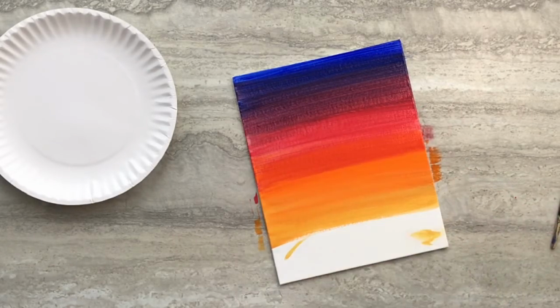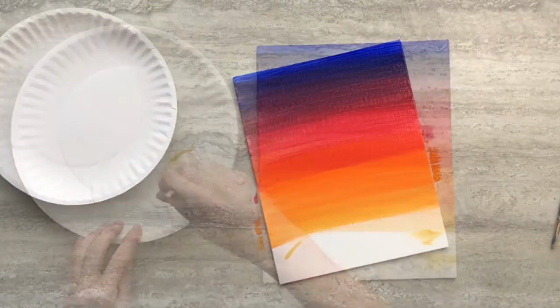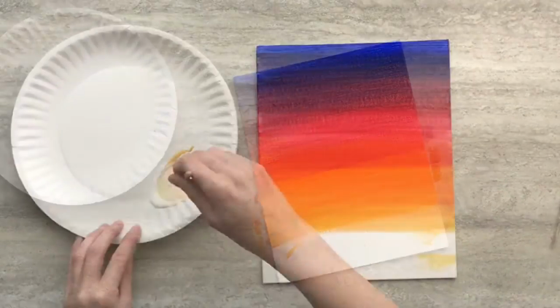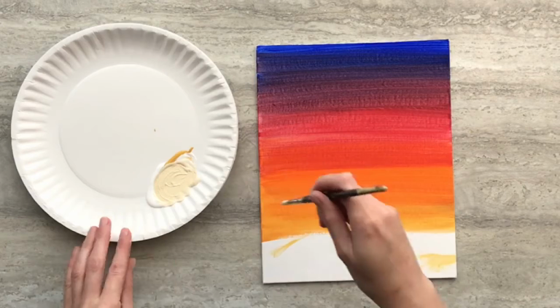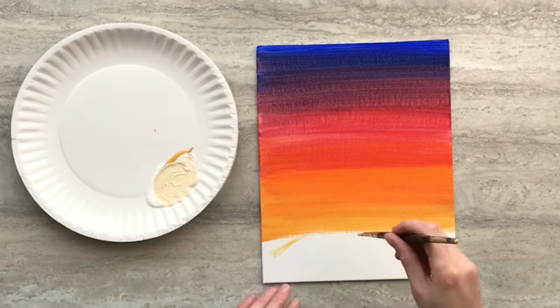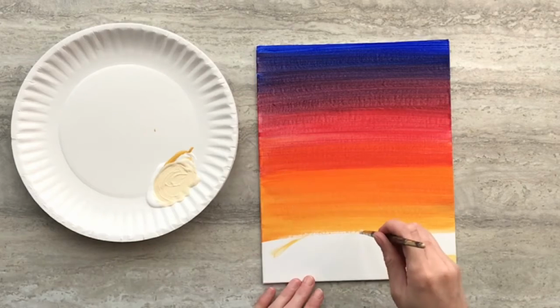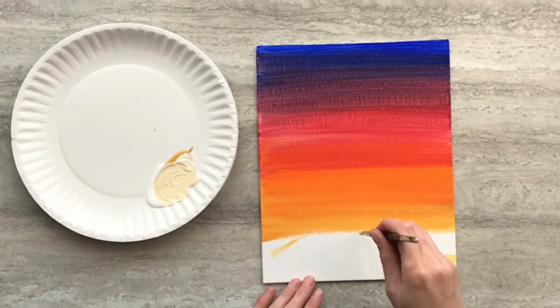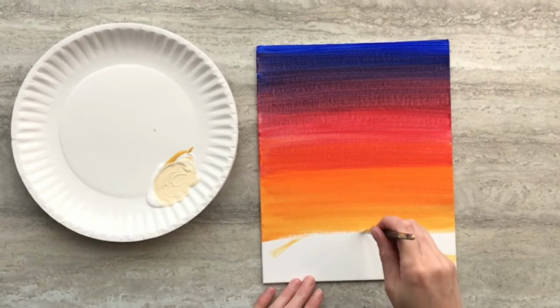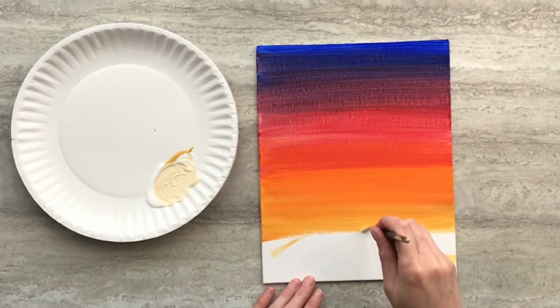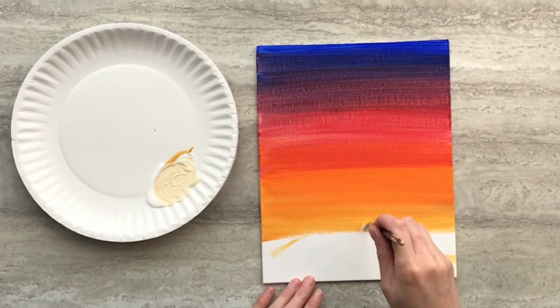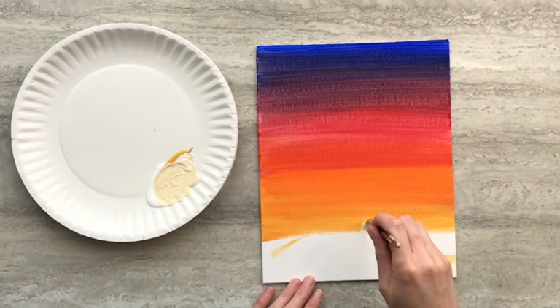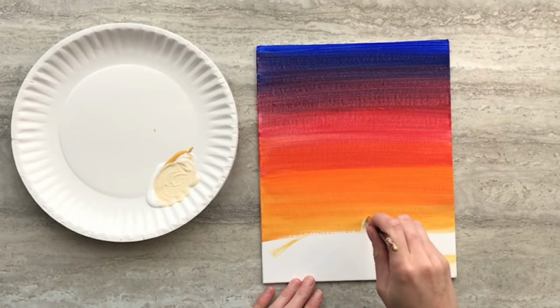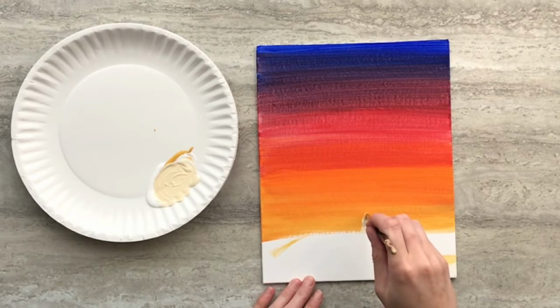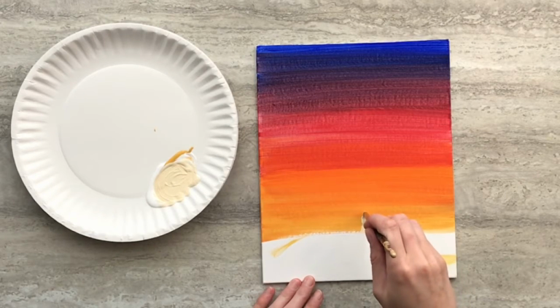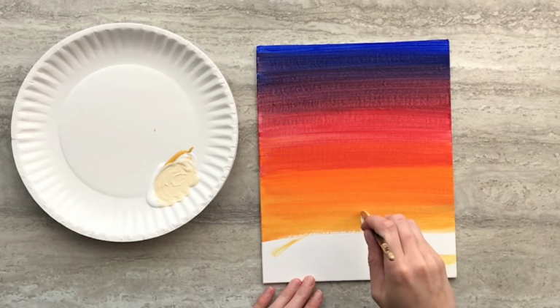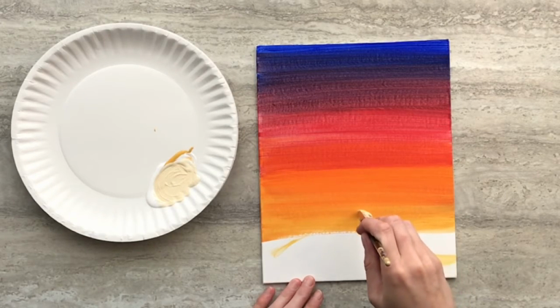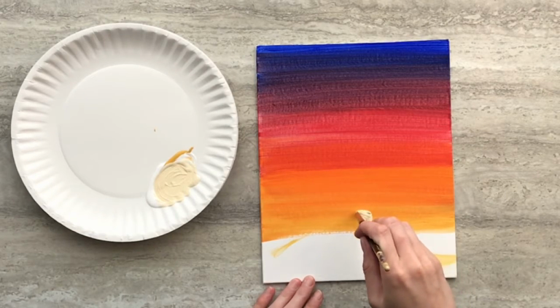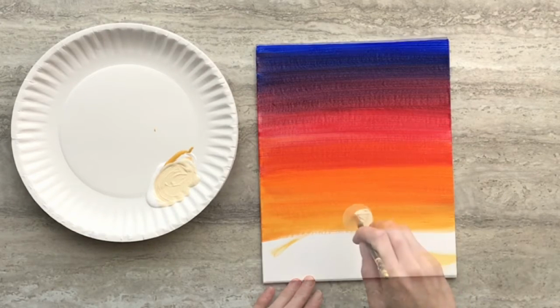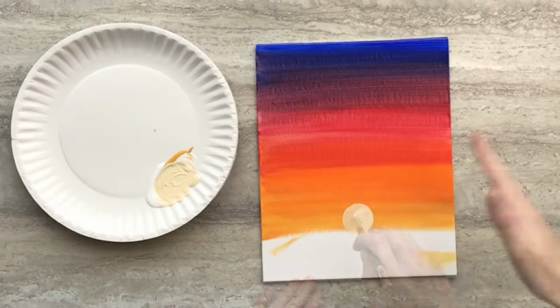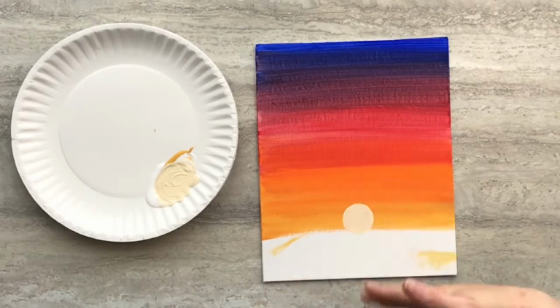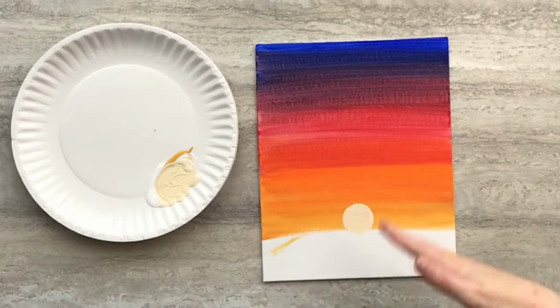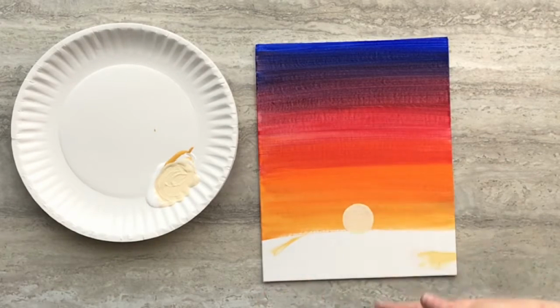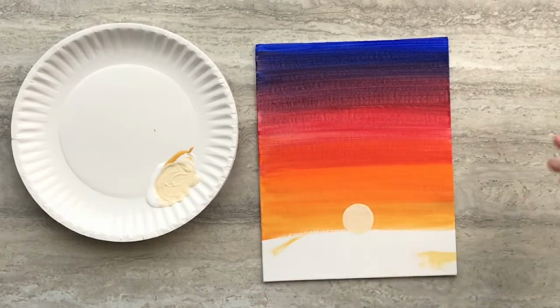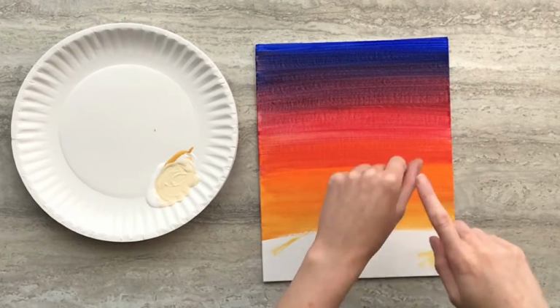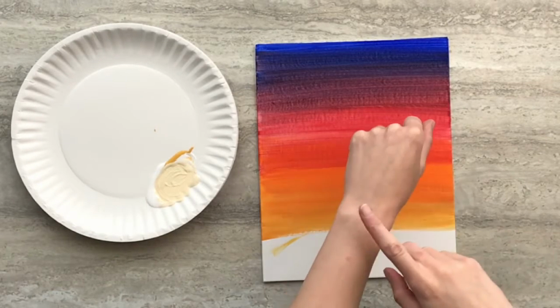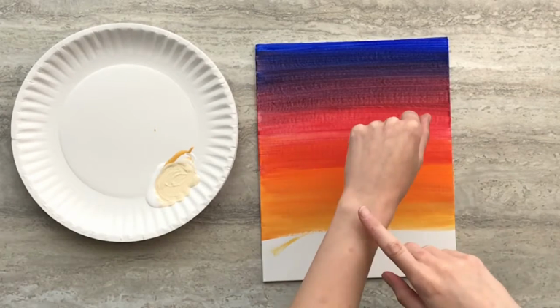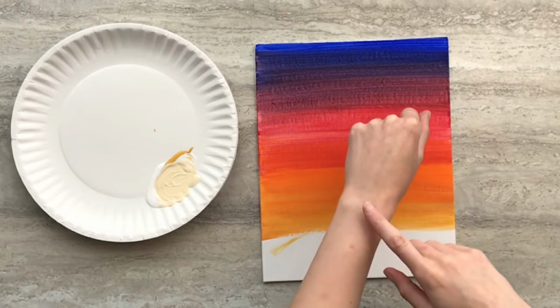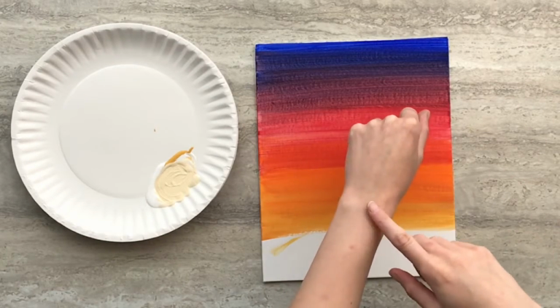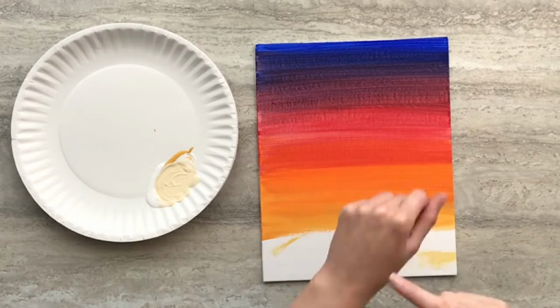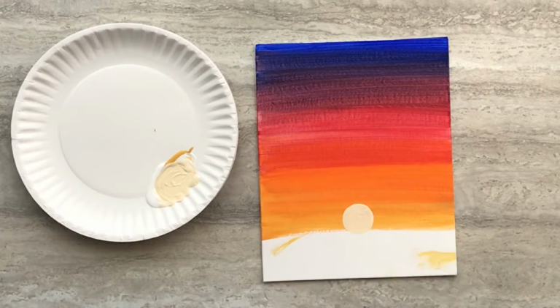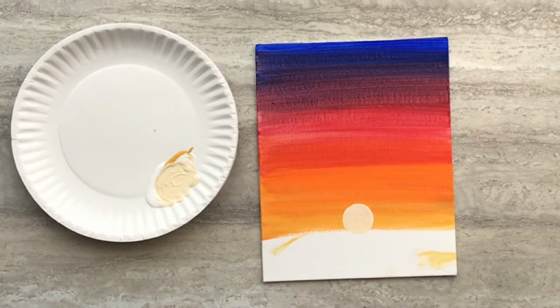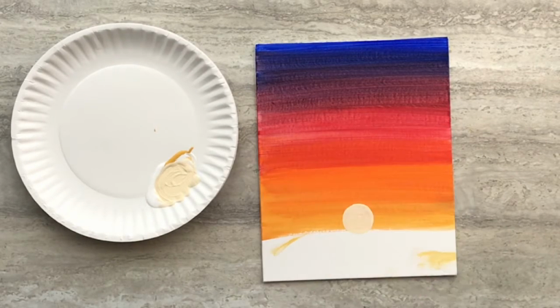Next mix yellow and white and paint a sun on top of the white space of your canvas, and set aside to dry.